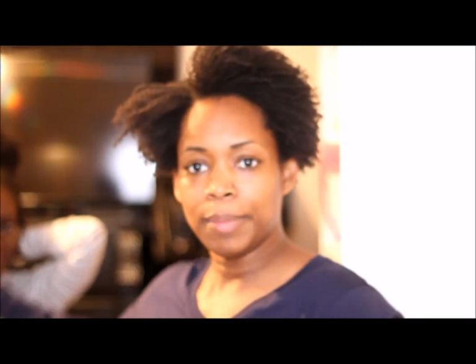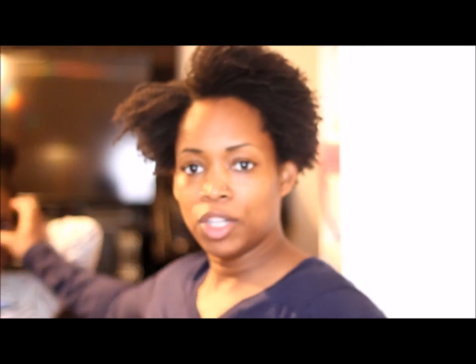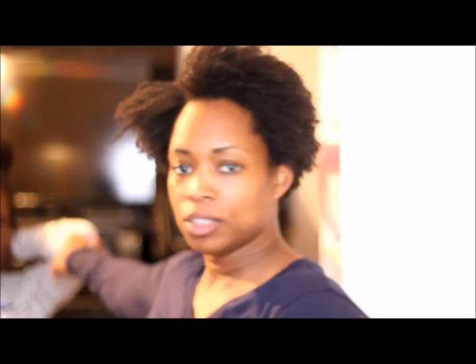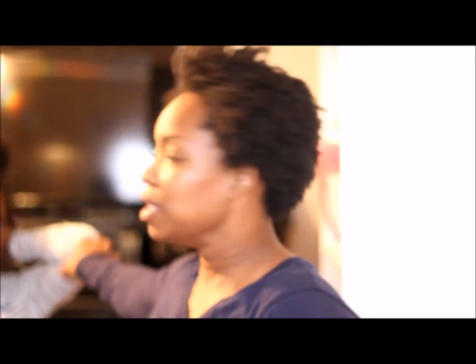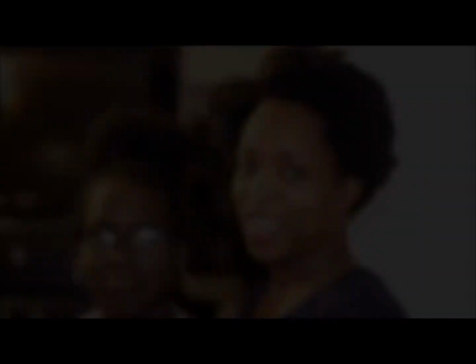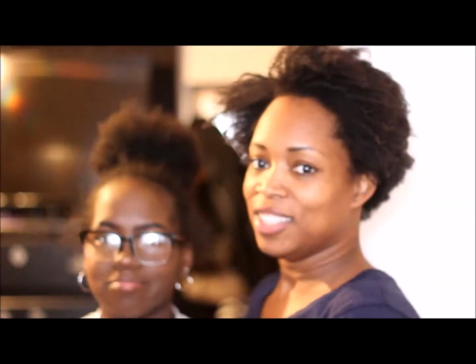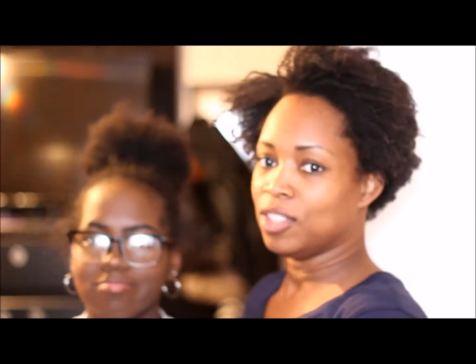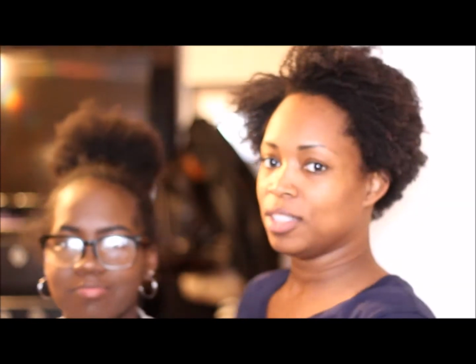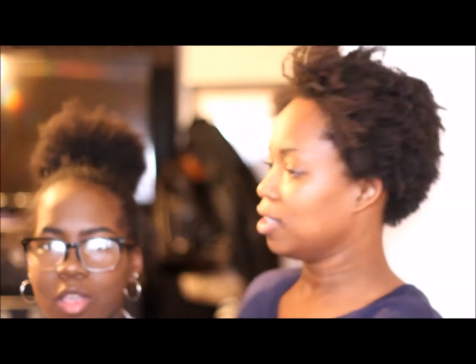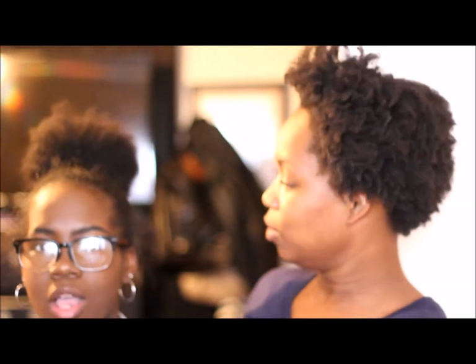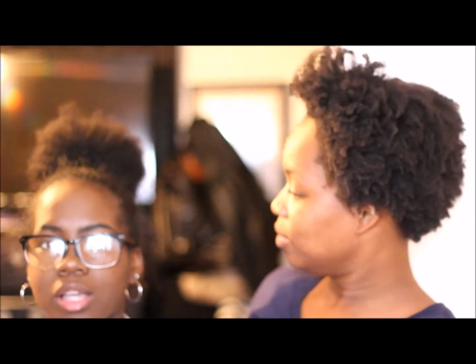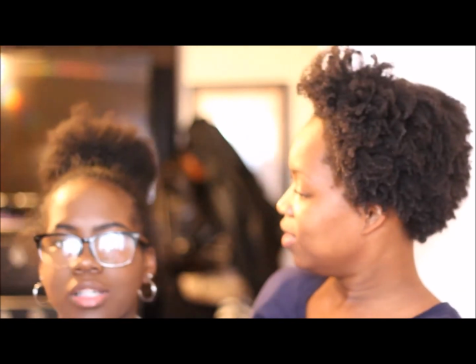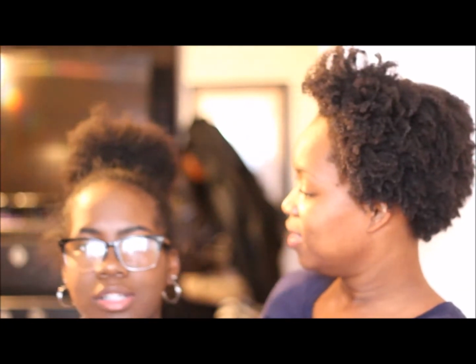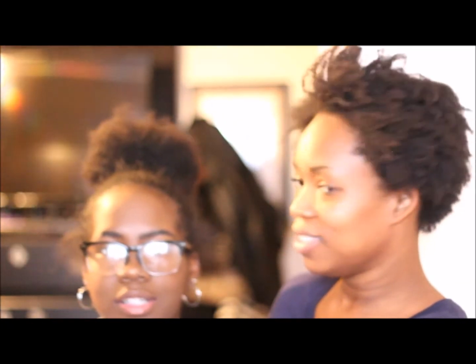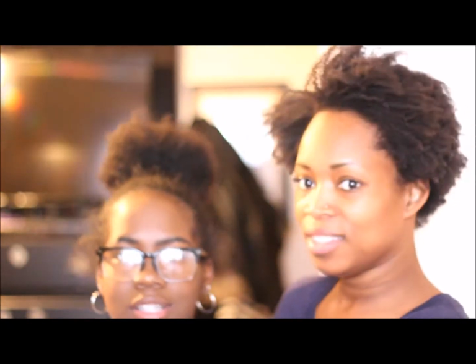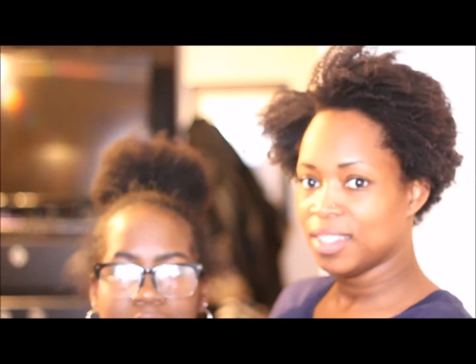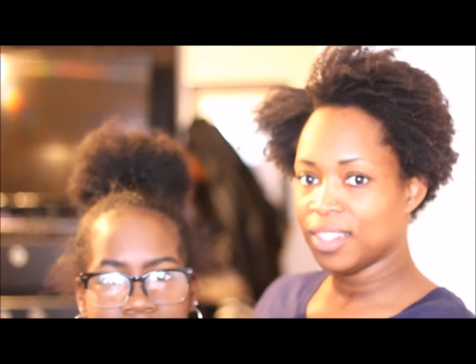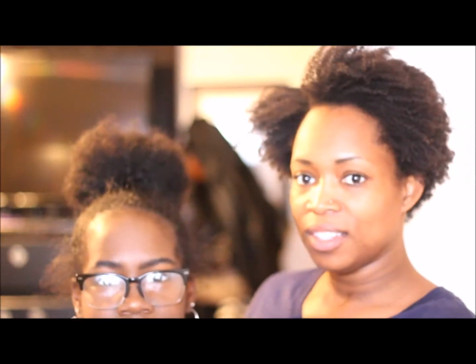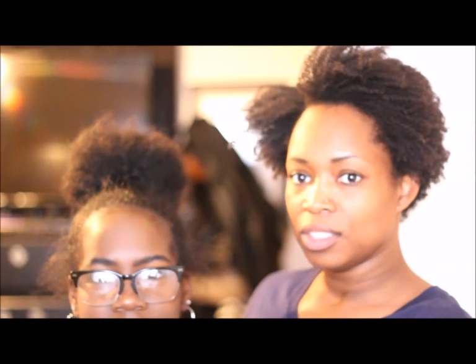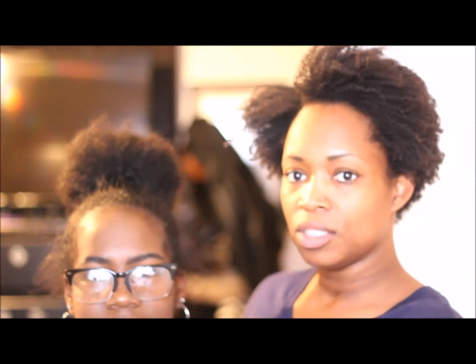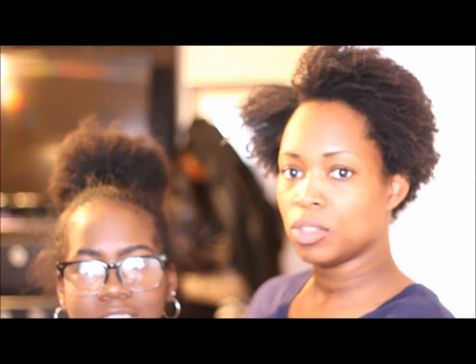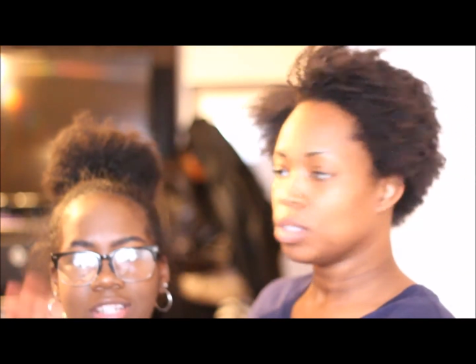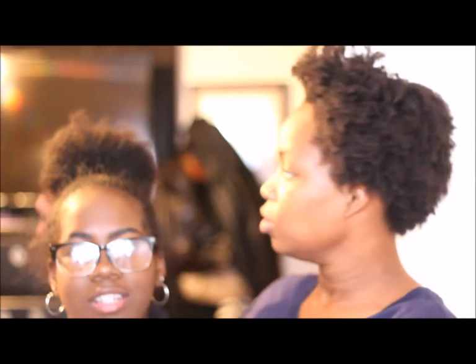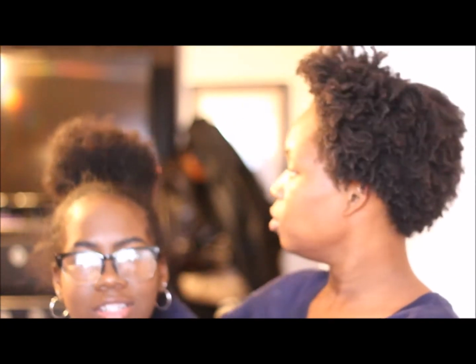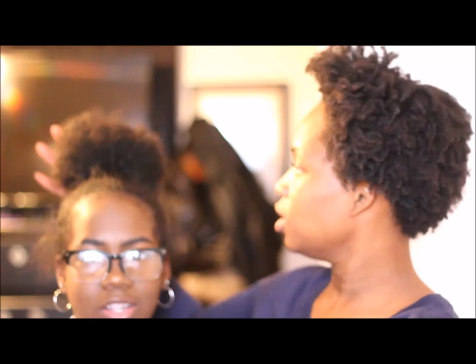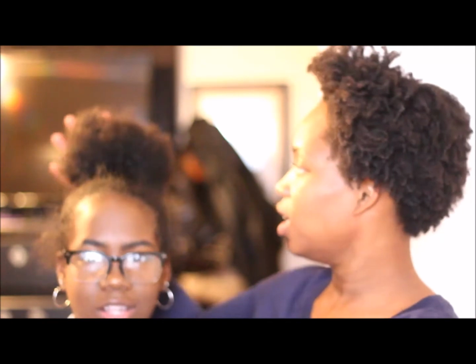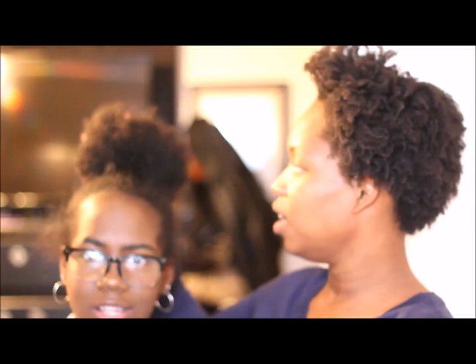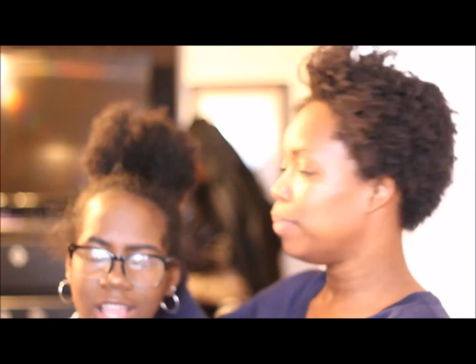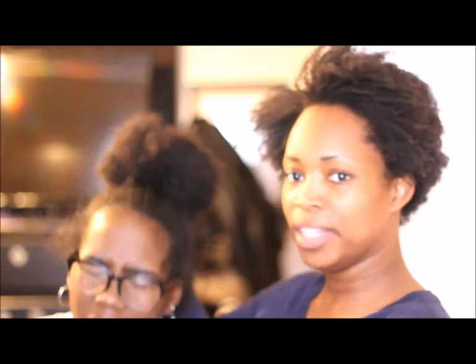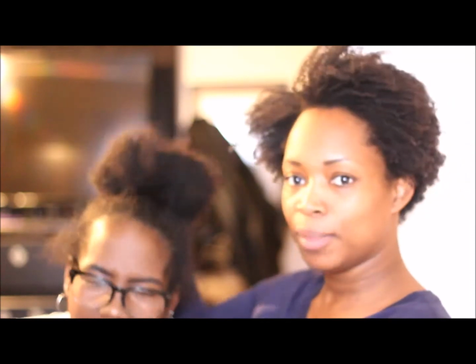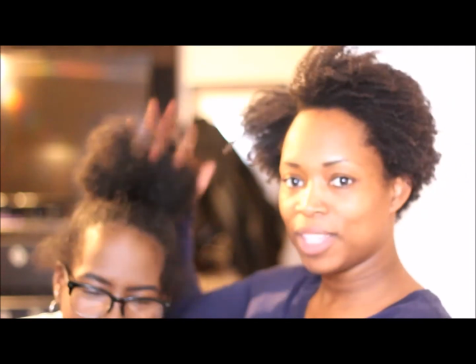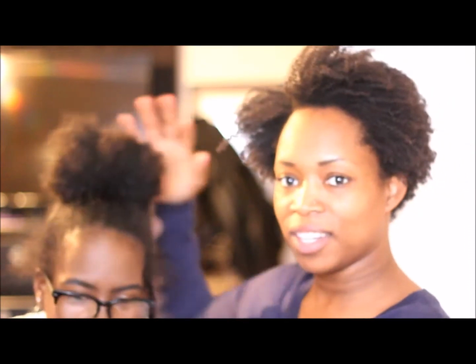Look at my daughter's bun — doesn't it look cute? She looks so cute. Look at all that bun up there.